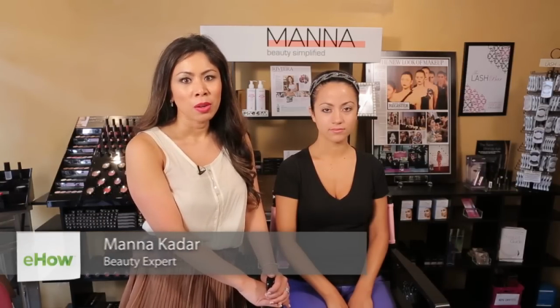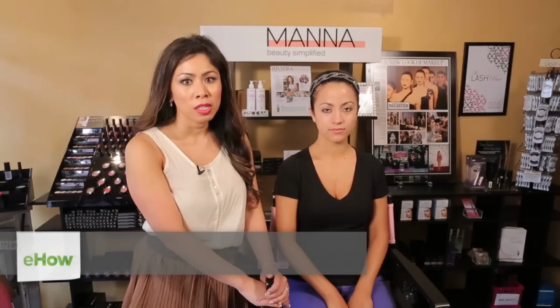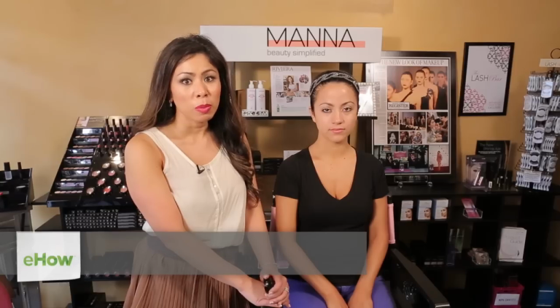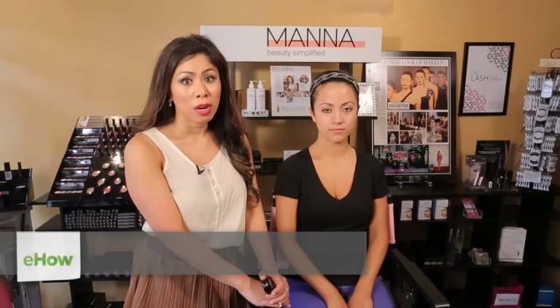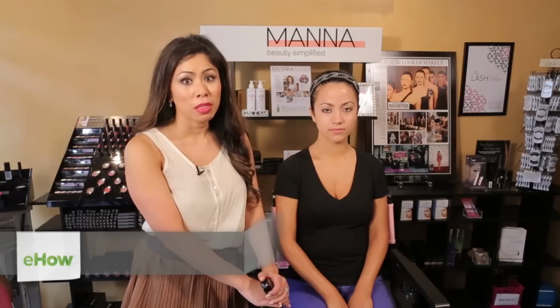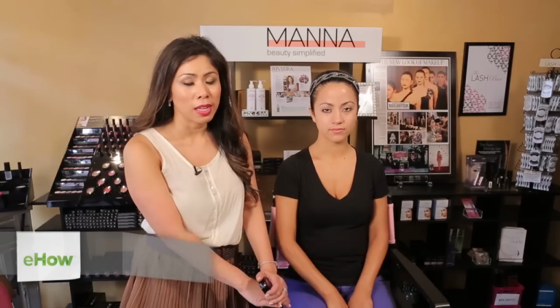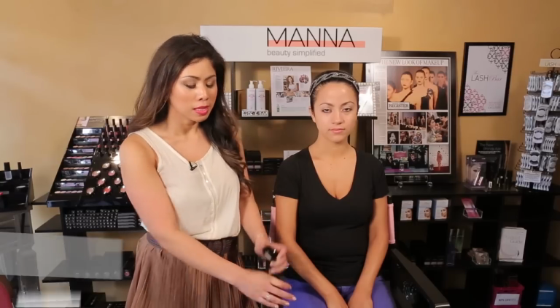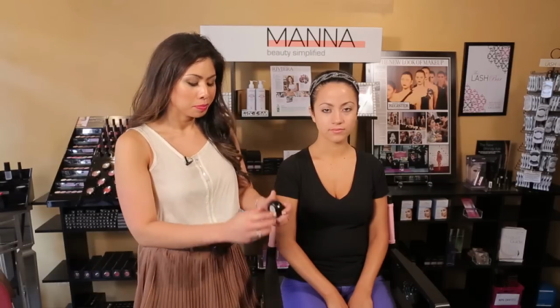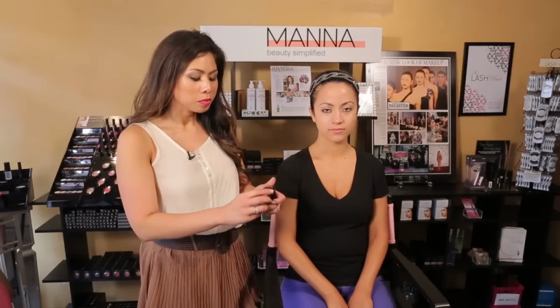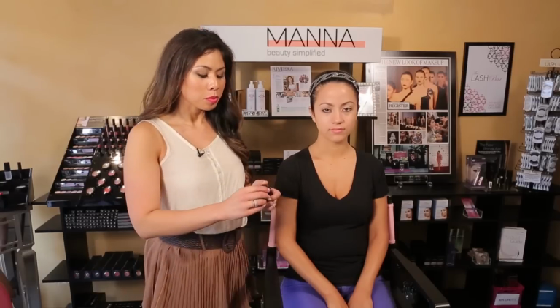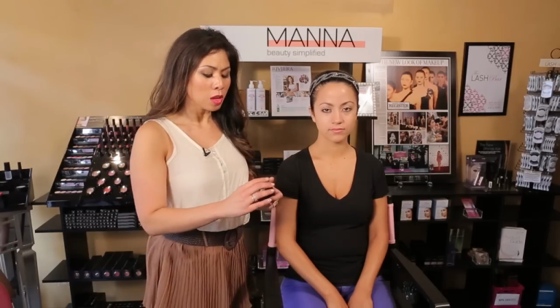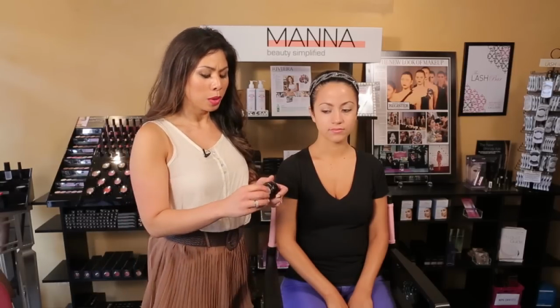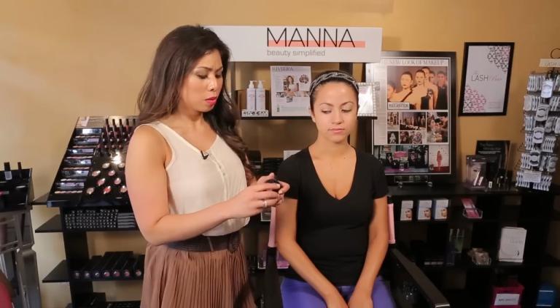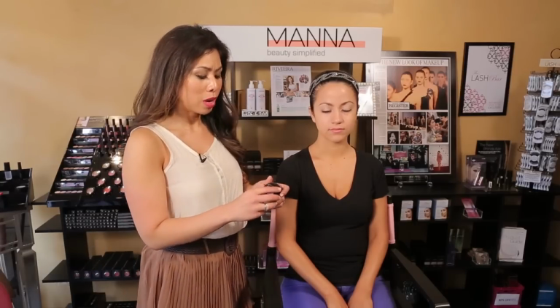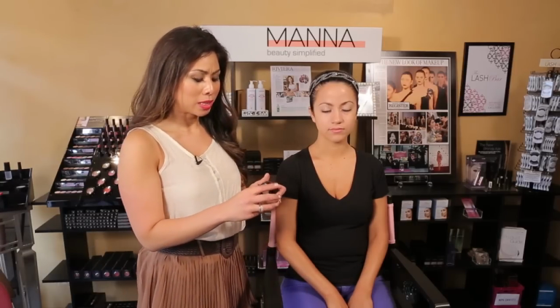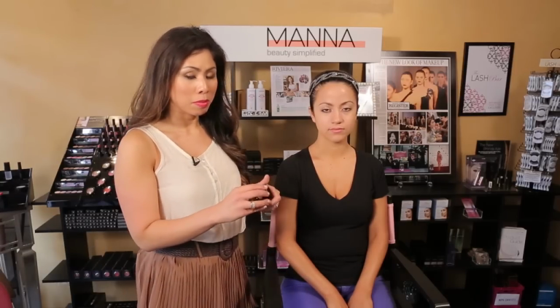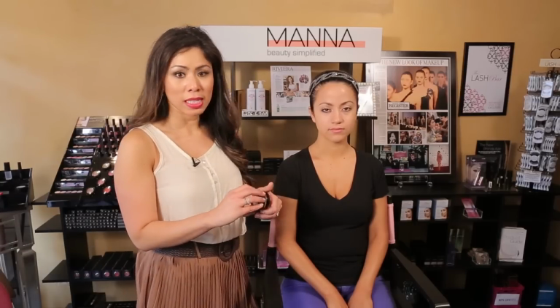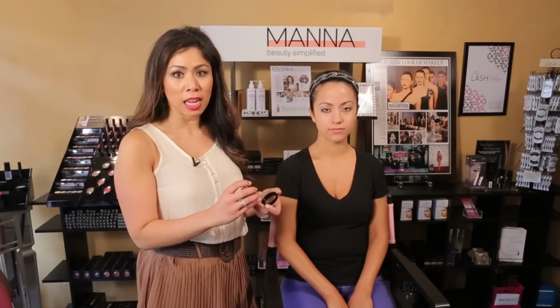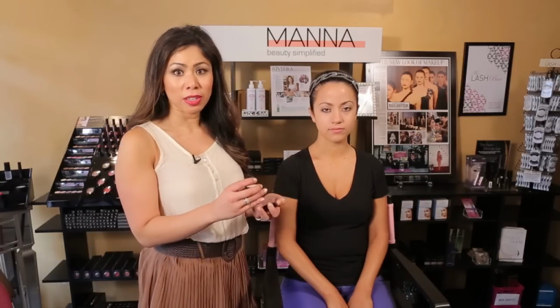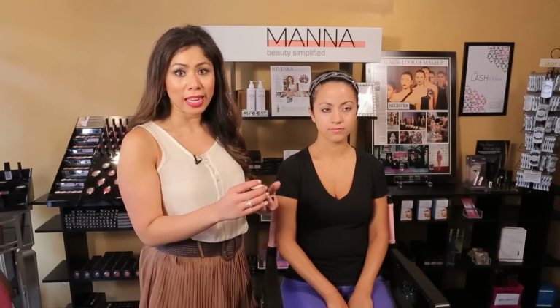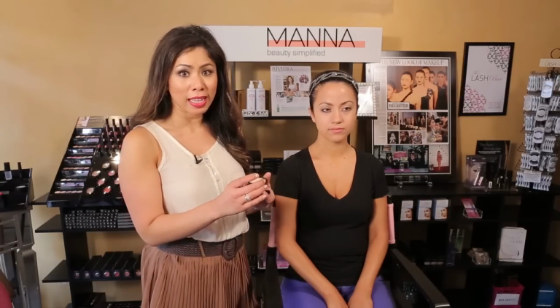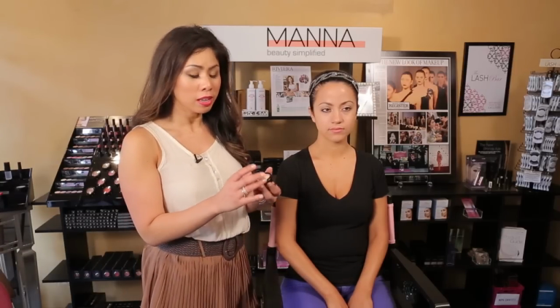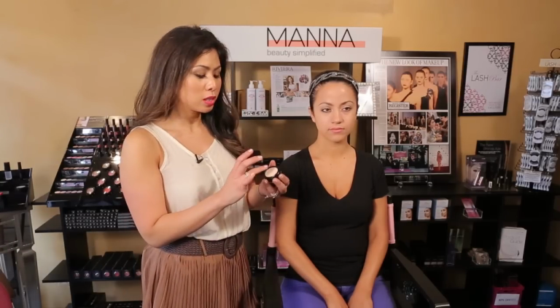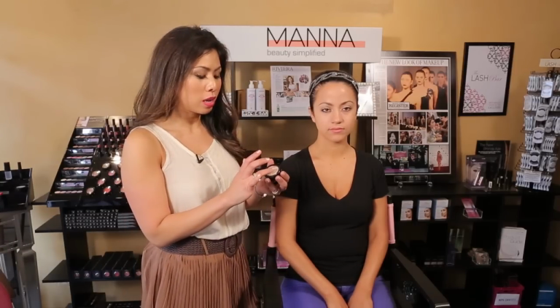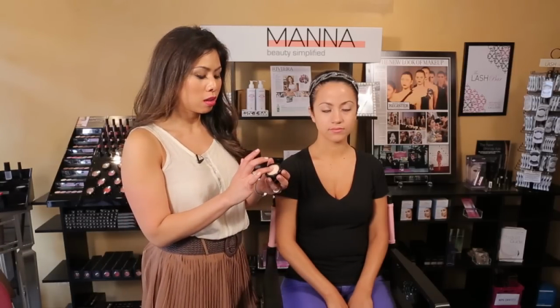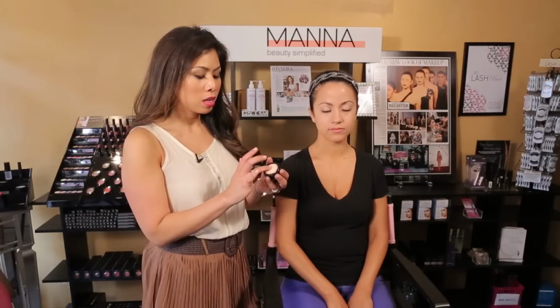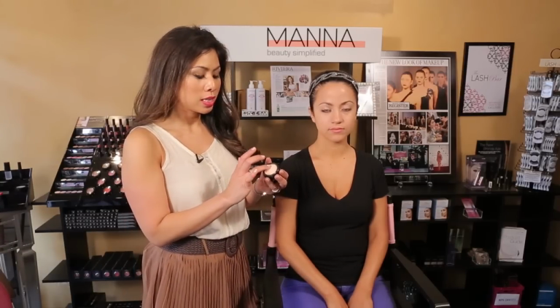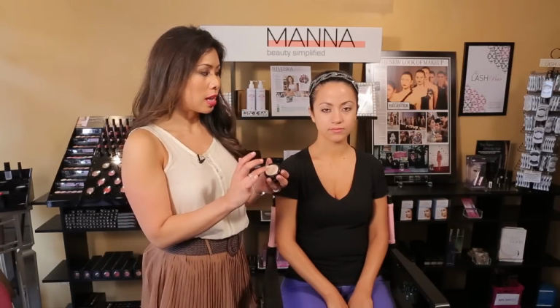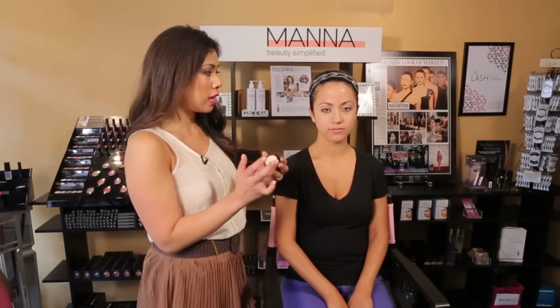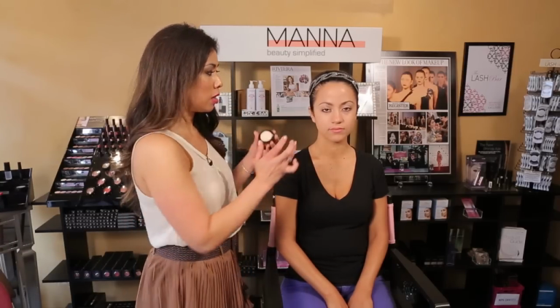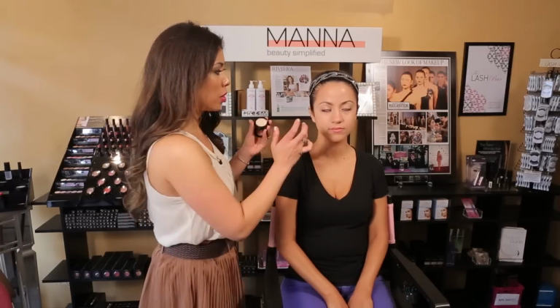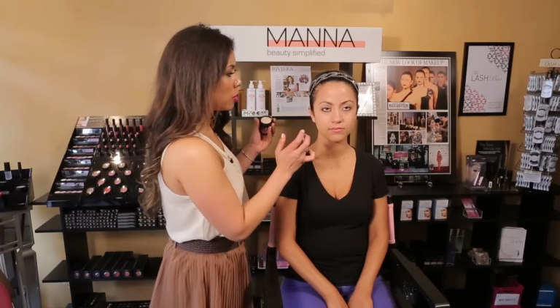We're going to start by prepping the face with Primetime. This is an under-eye highlighter as well as an eye and a lip primer.